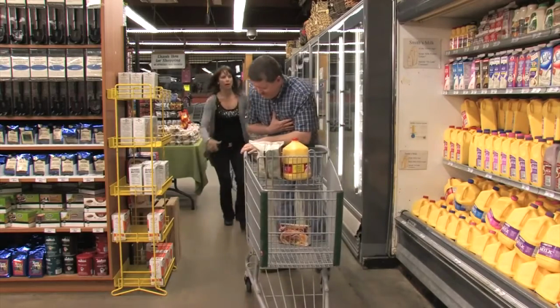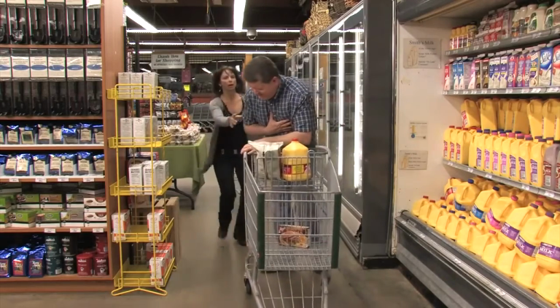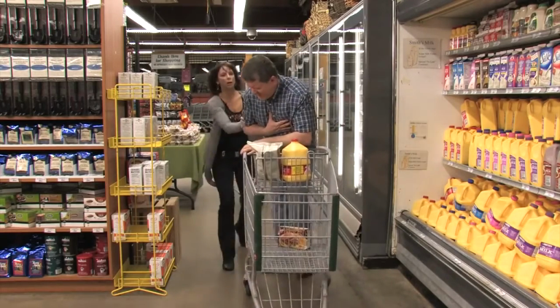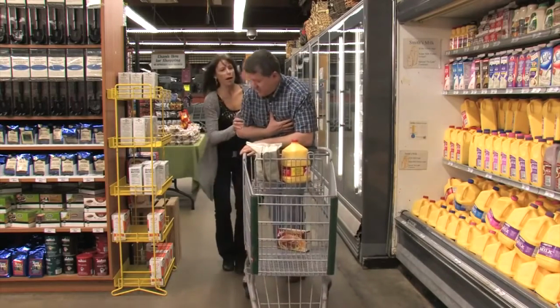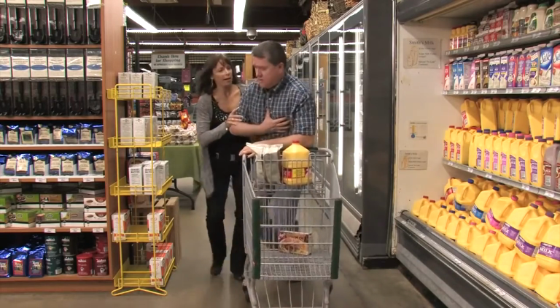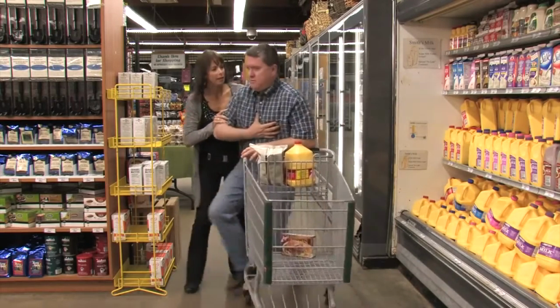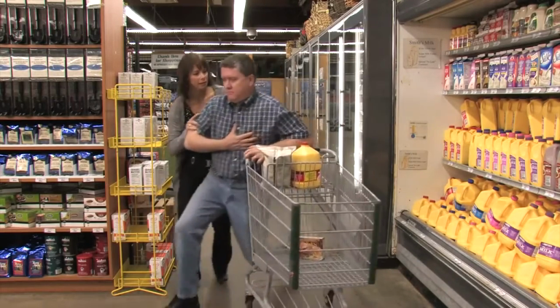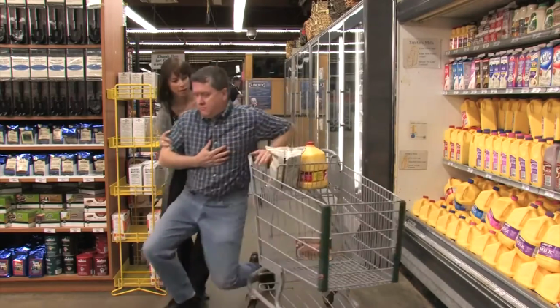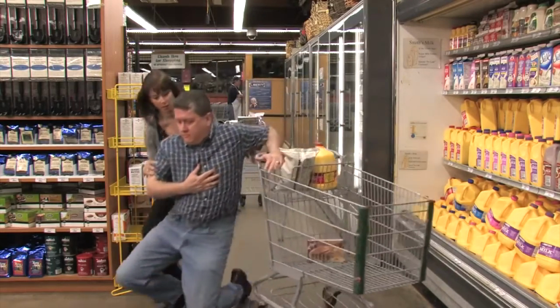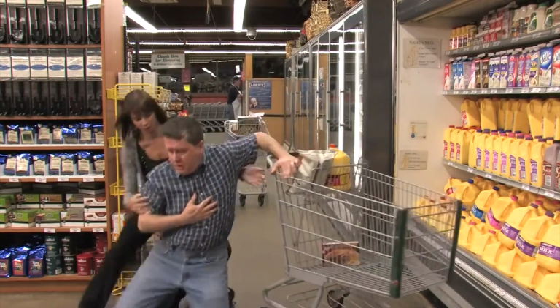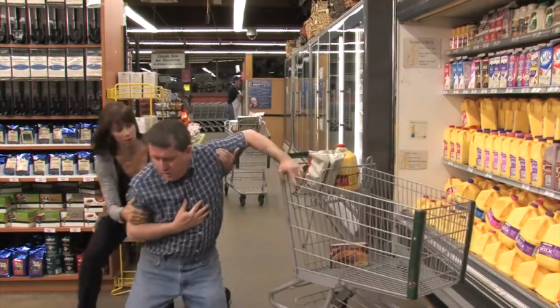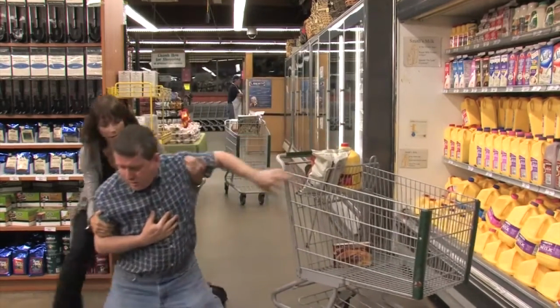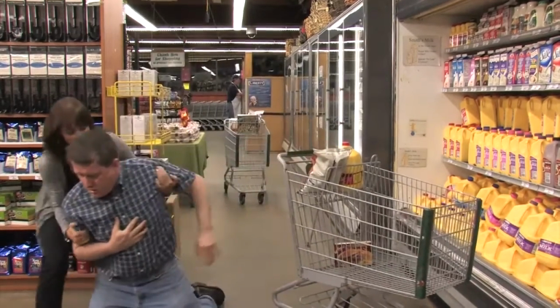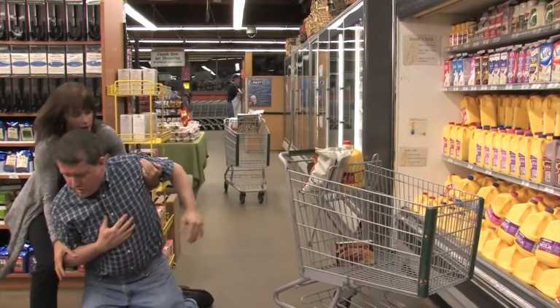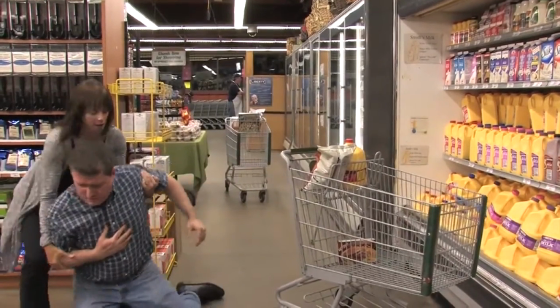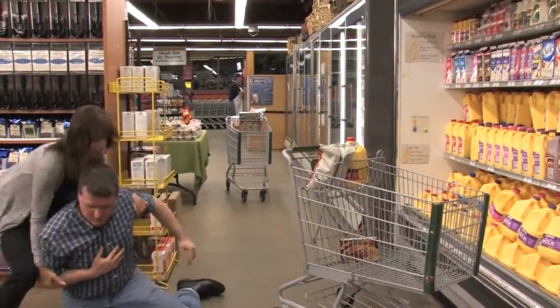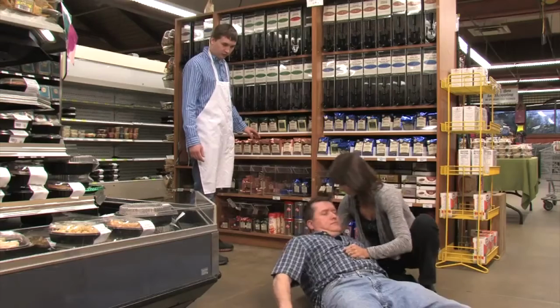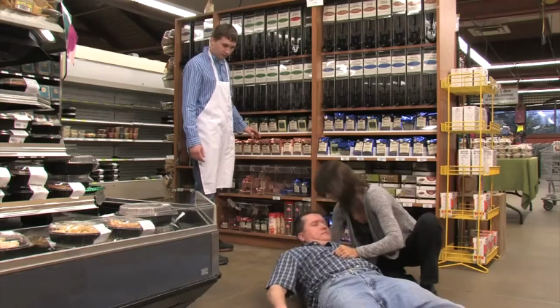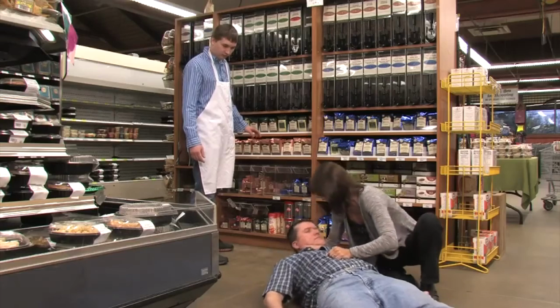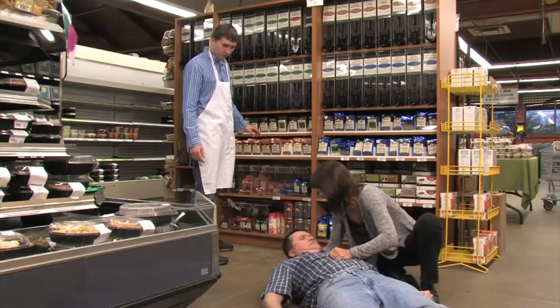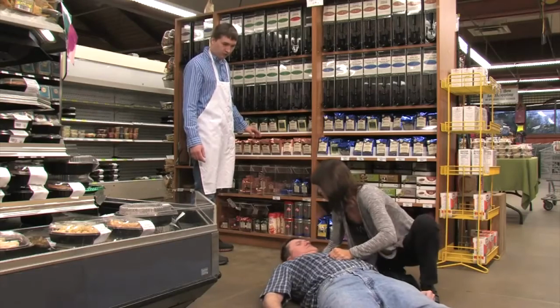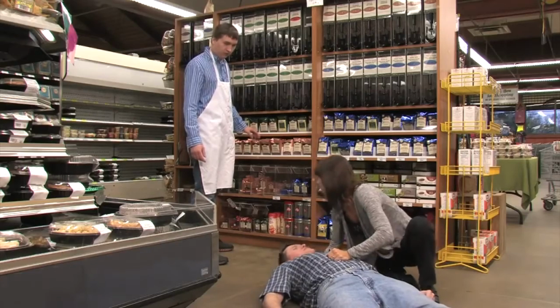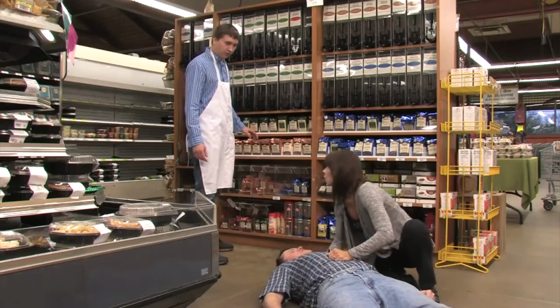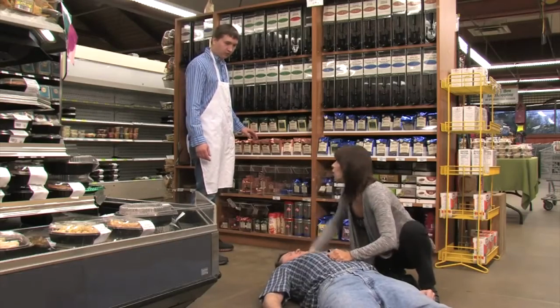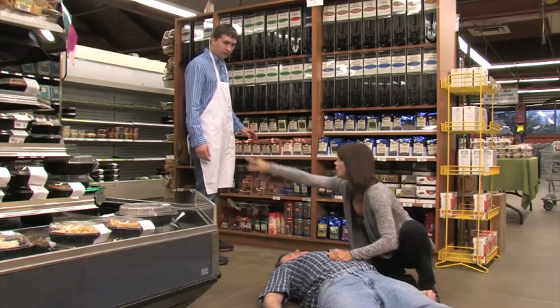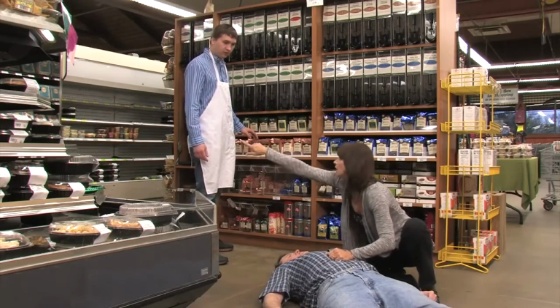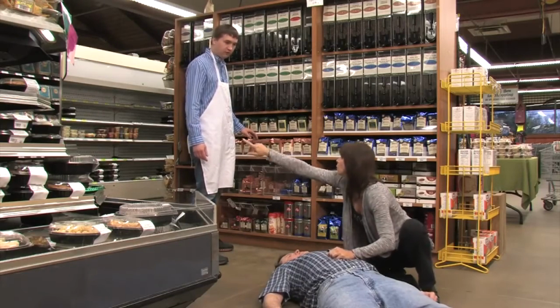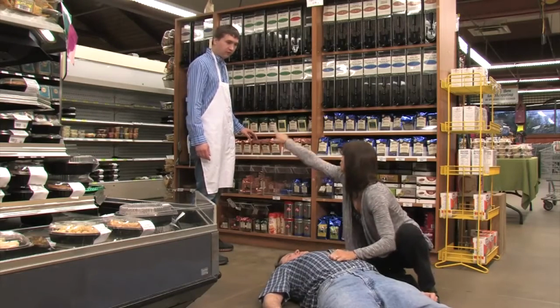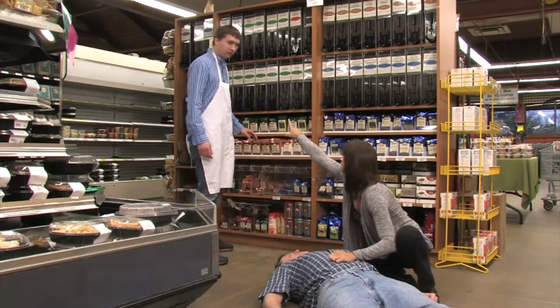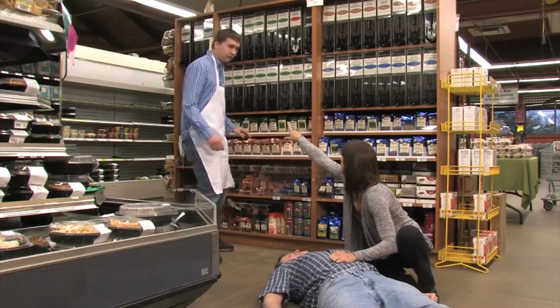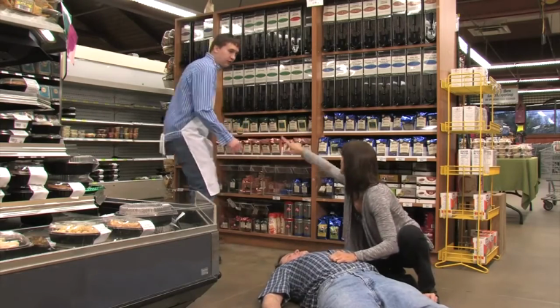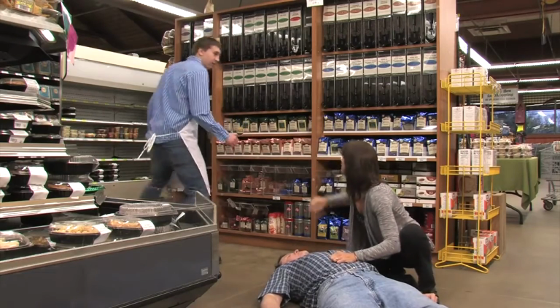Are you alright? Get the Samaritan PAD as quickly as possible. Go call 911. Go get the AED.